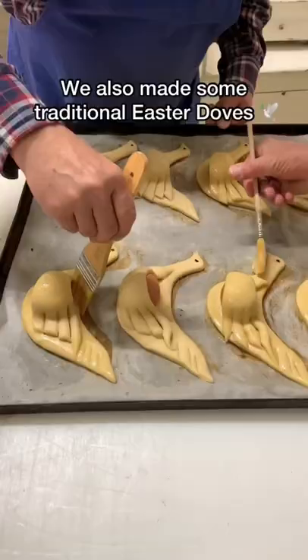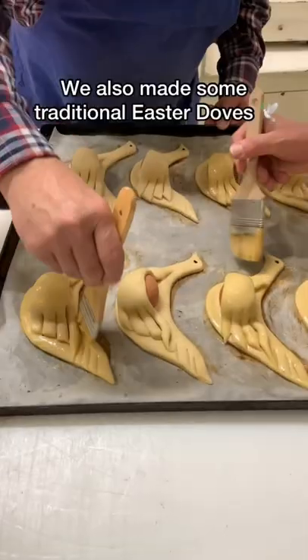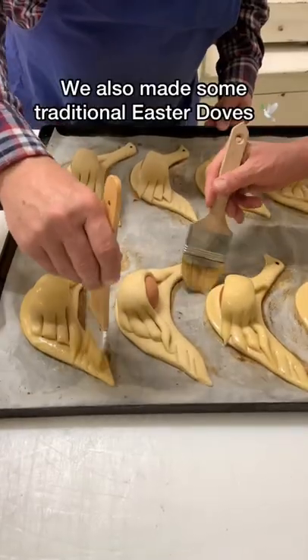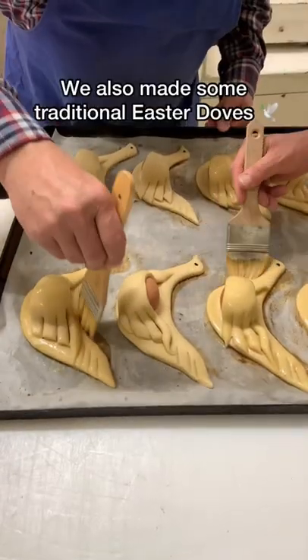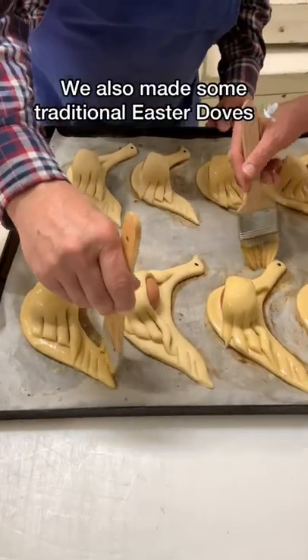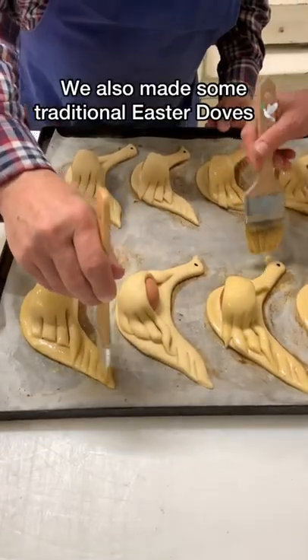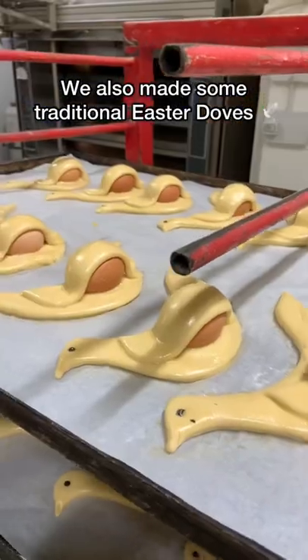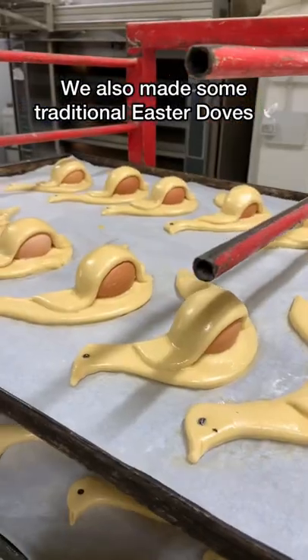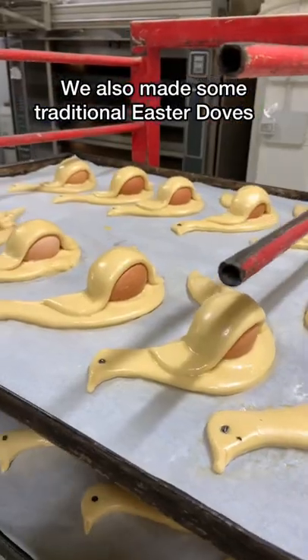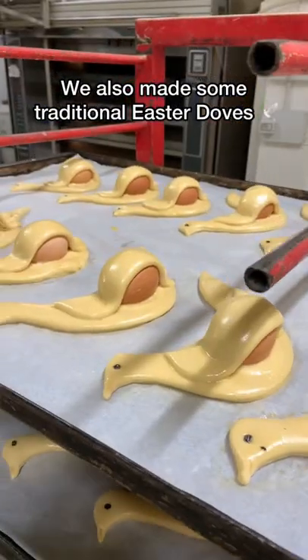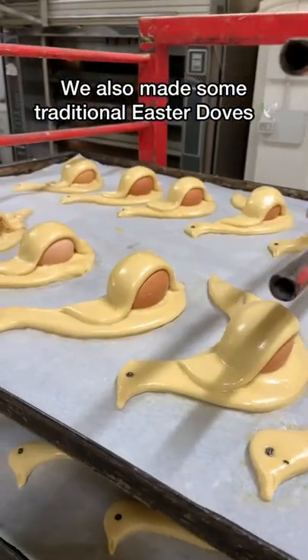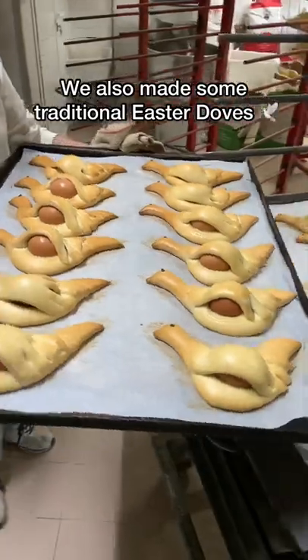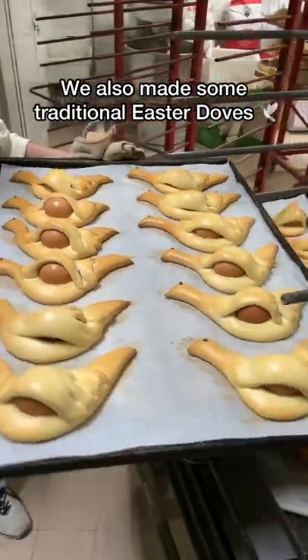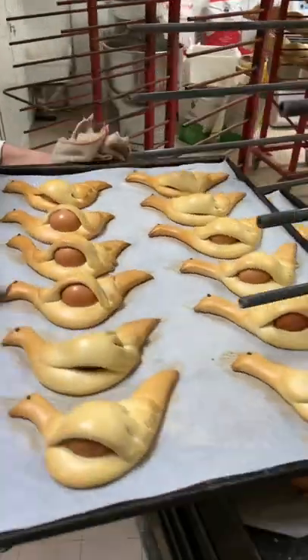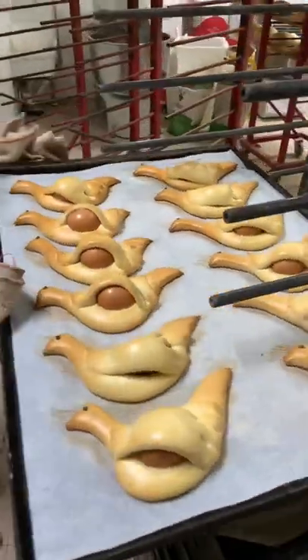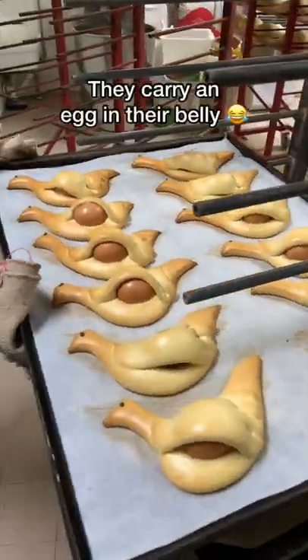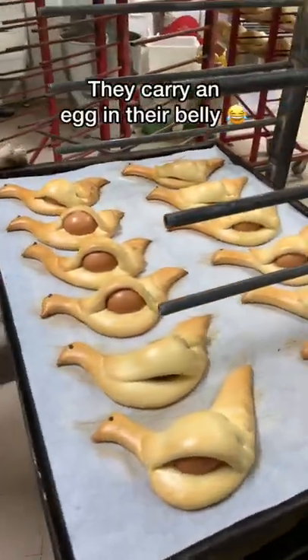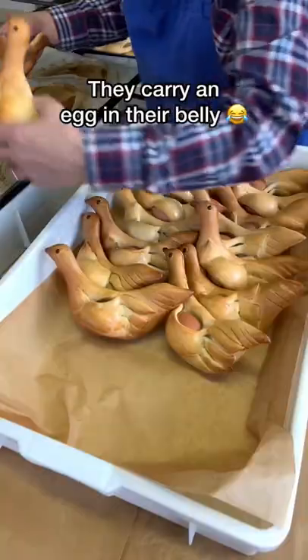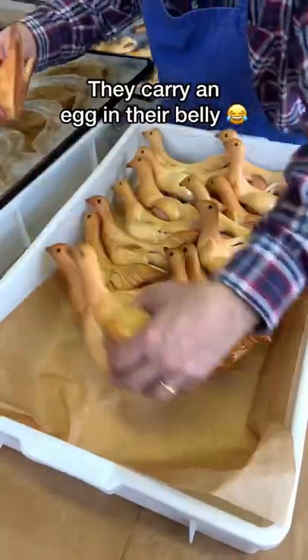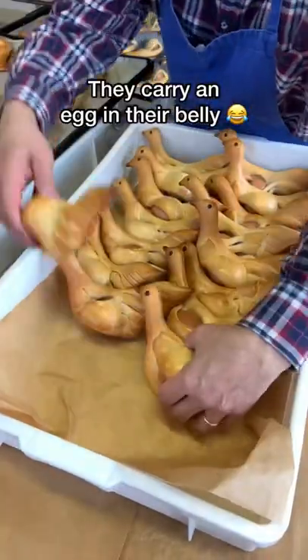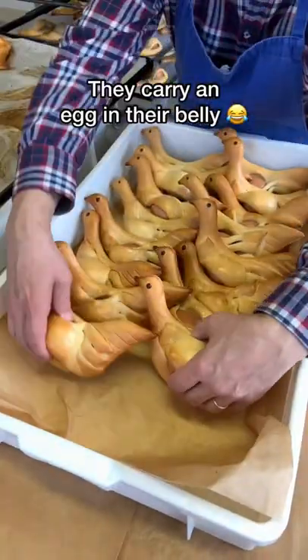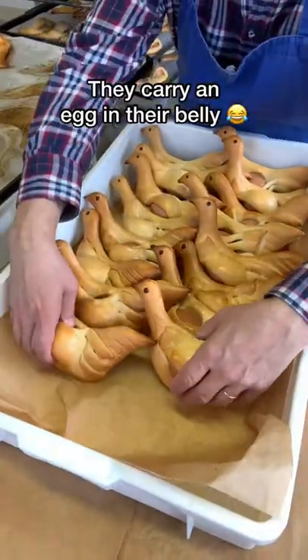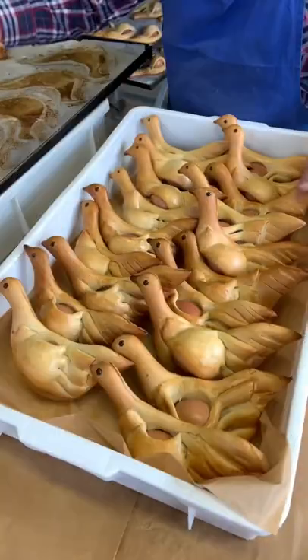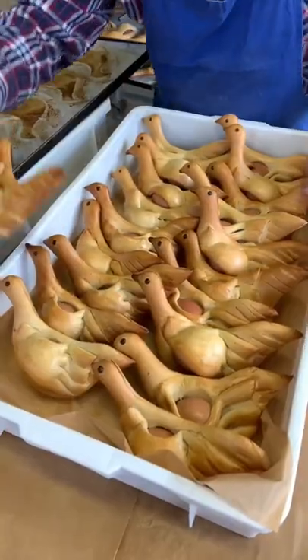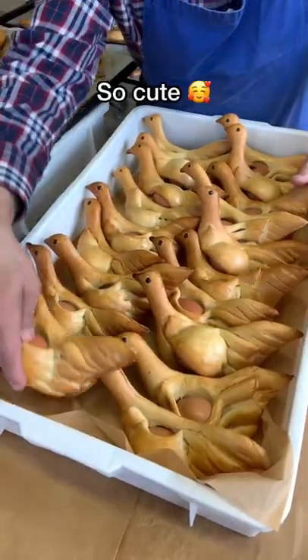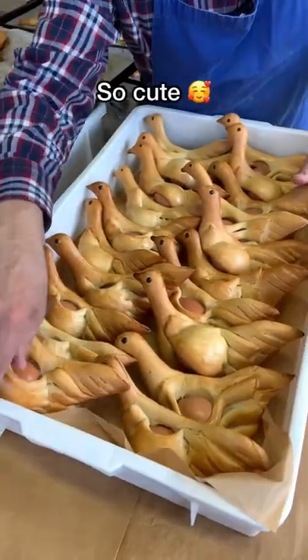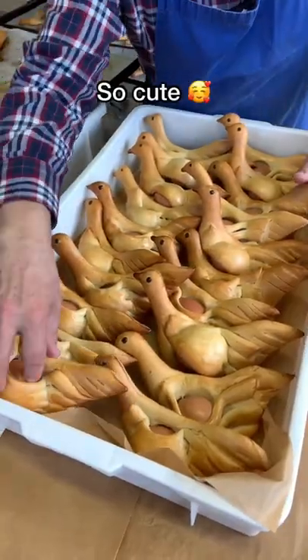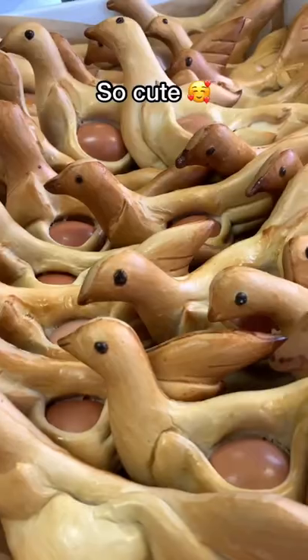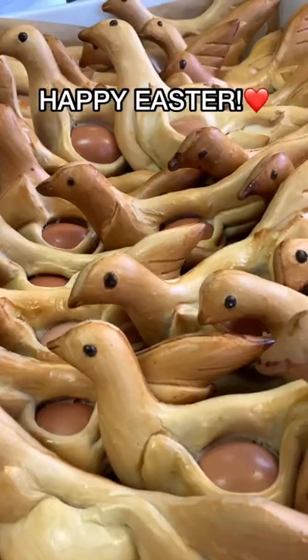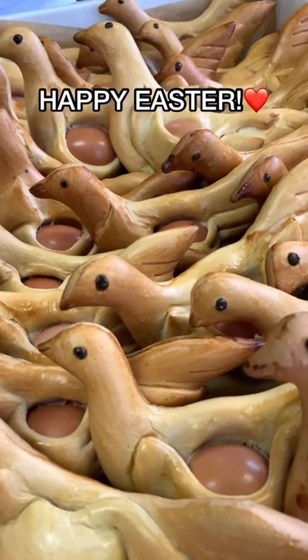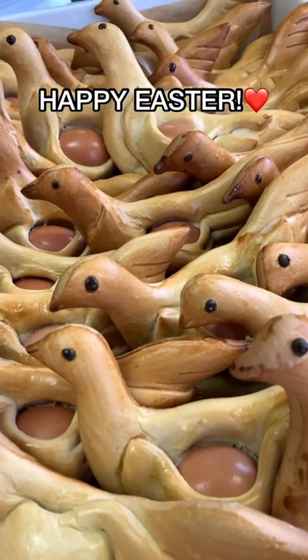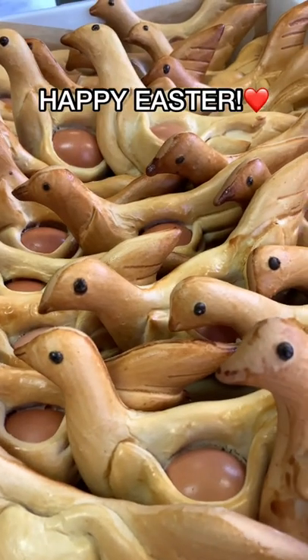We also made some traditional Easter doves. They carry an egg in their belly. So cute! Happy Easter!